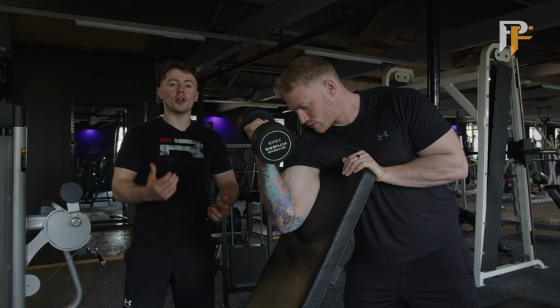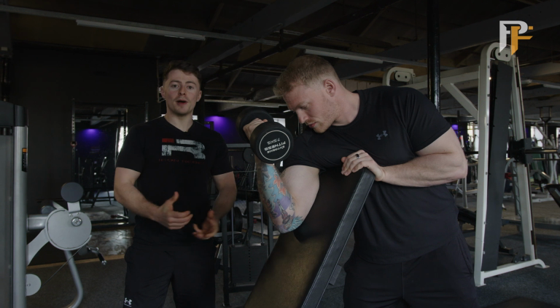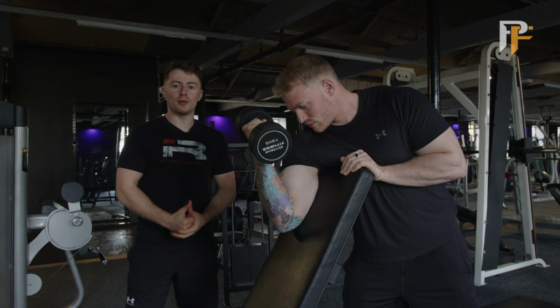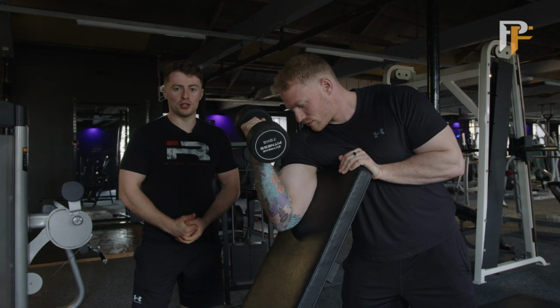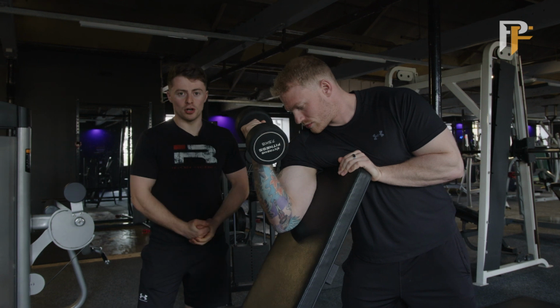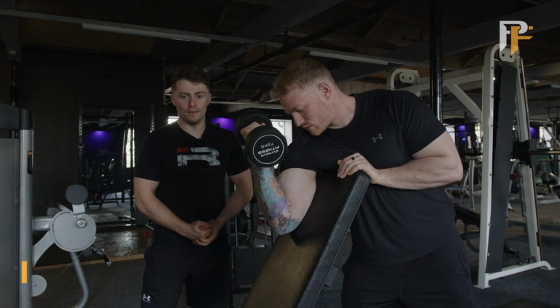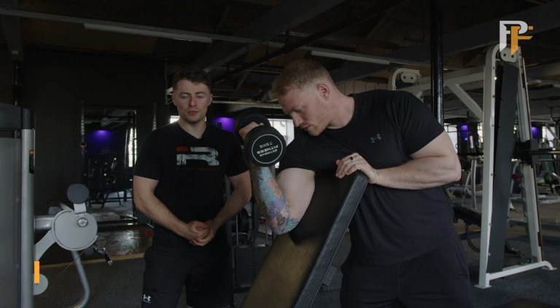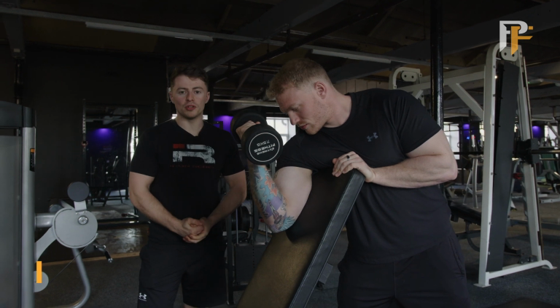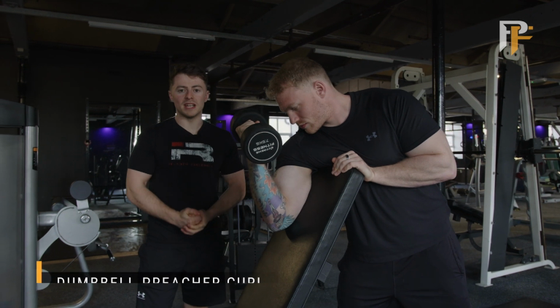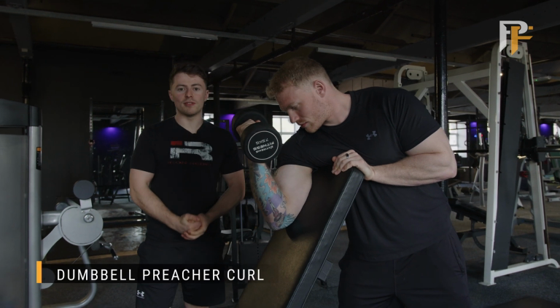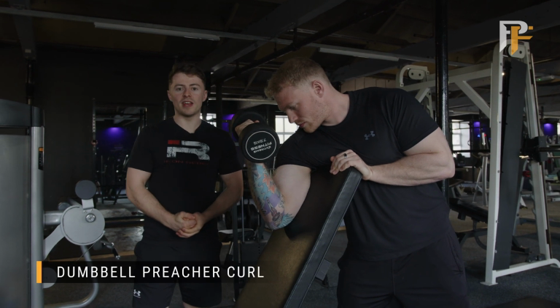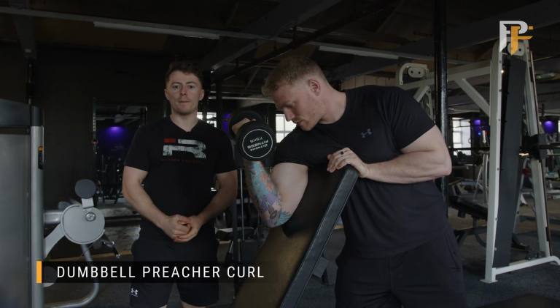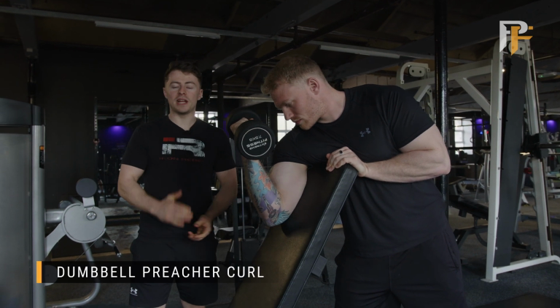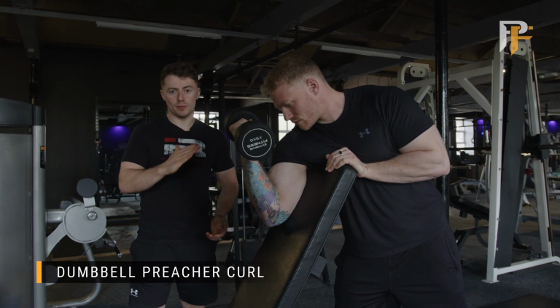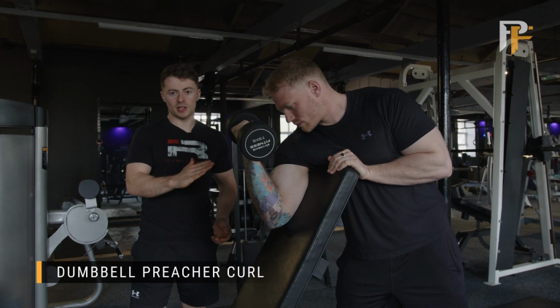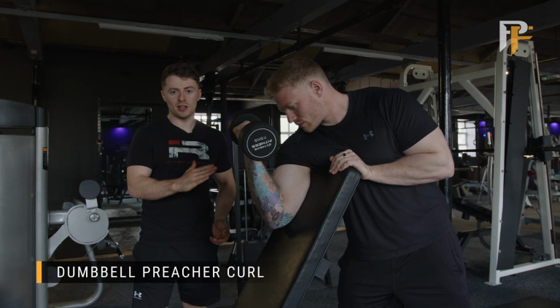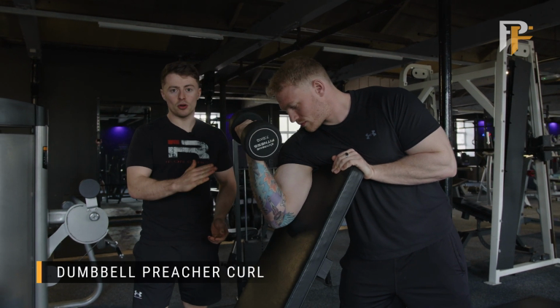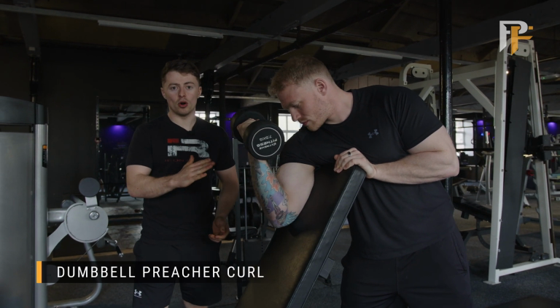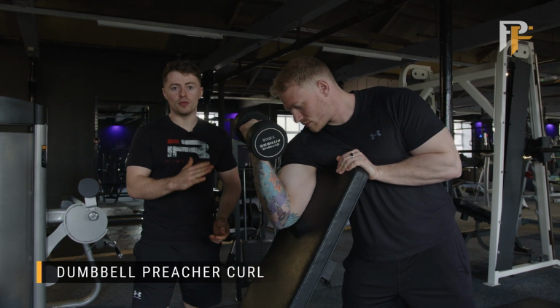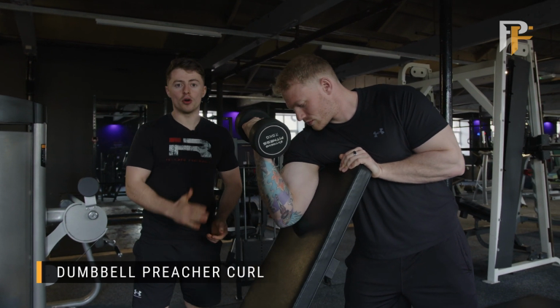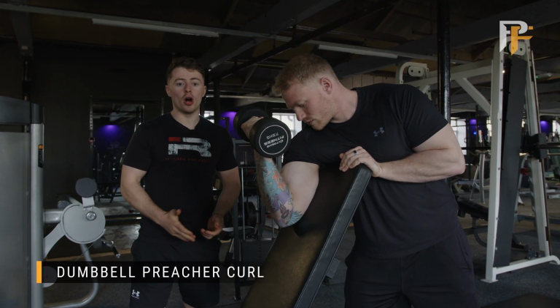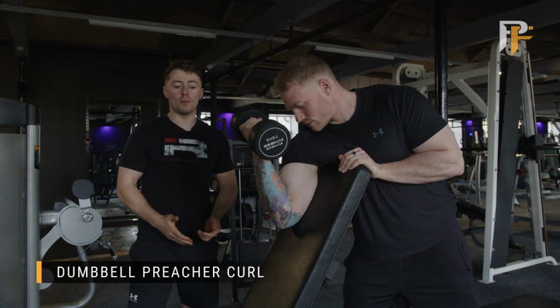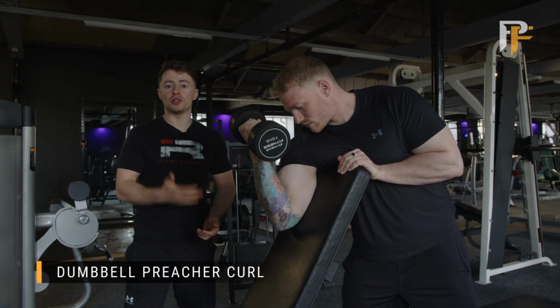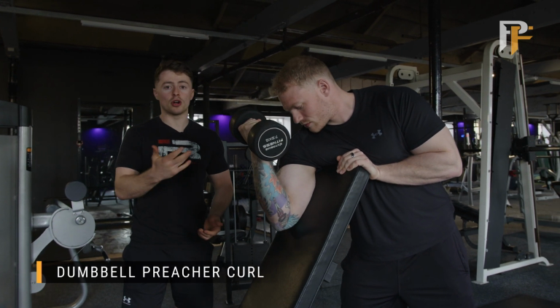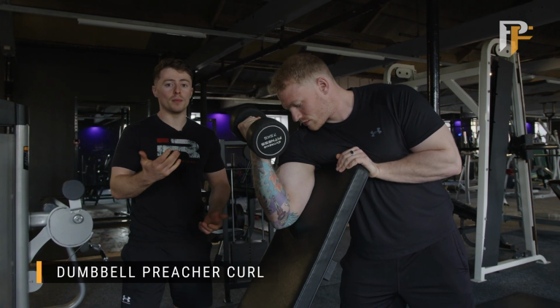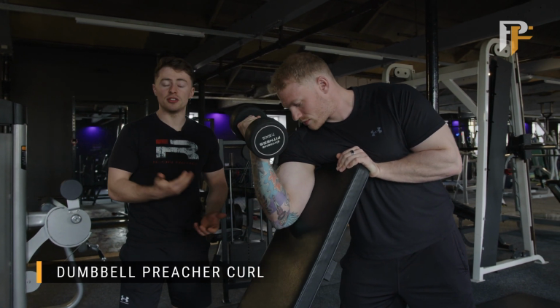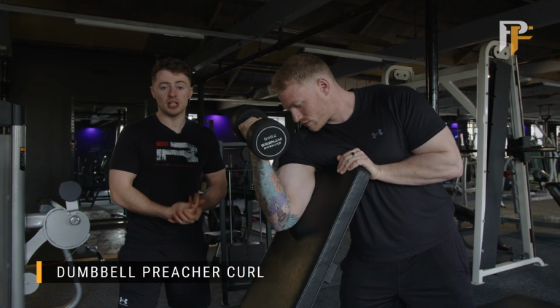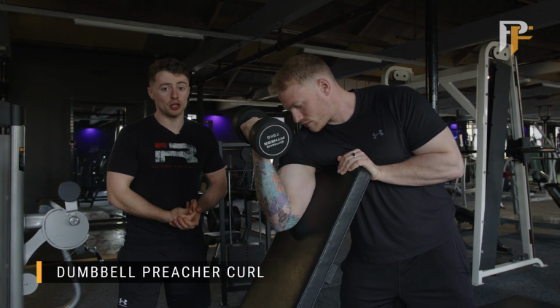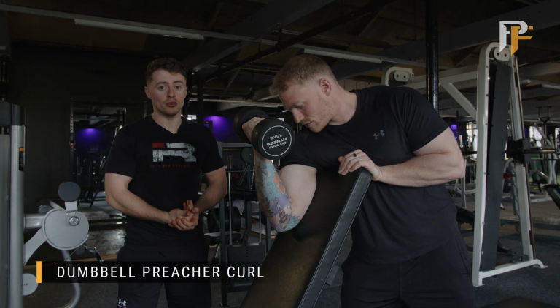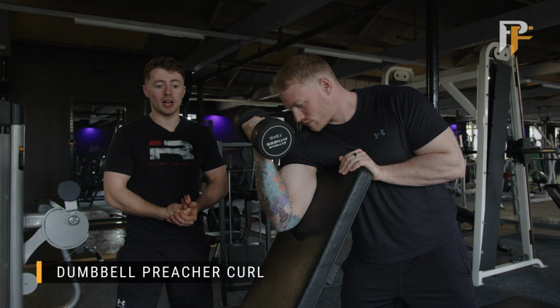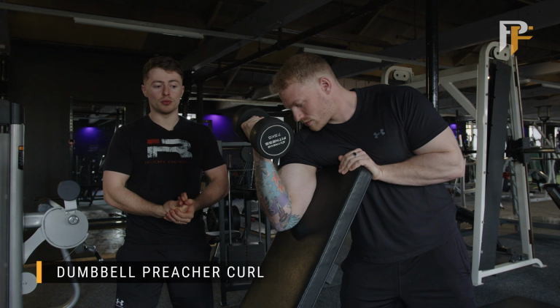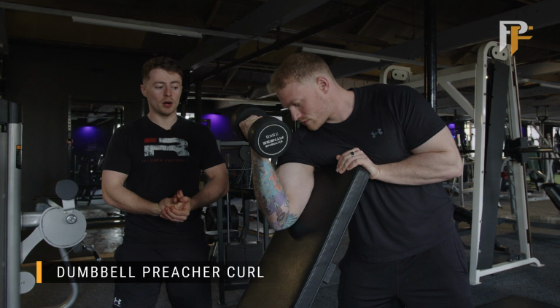Dumbbell preacher curl. You can either set a bench up like this, or if you've got a preacher curl bench, you can use that as well.